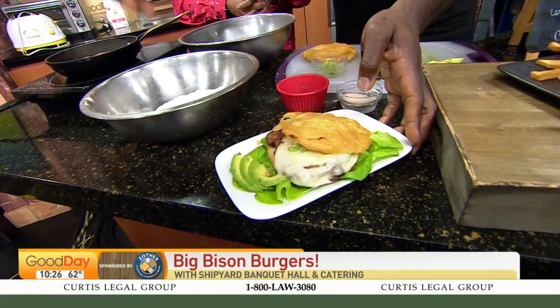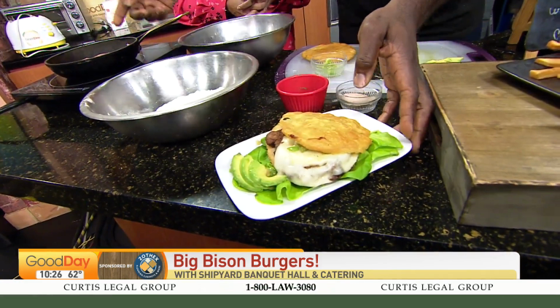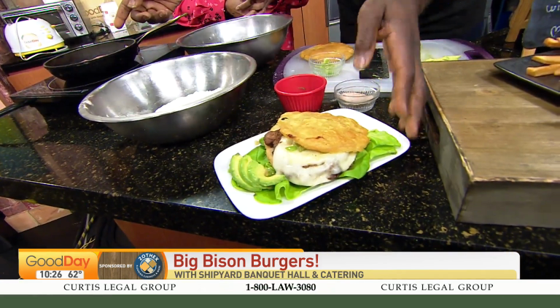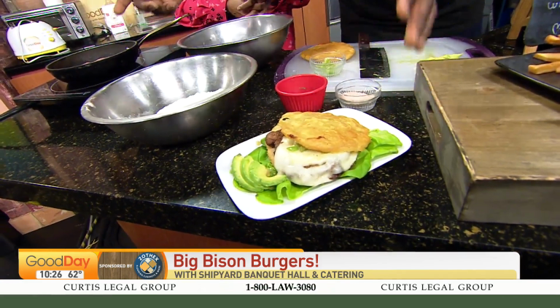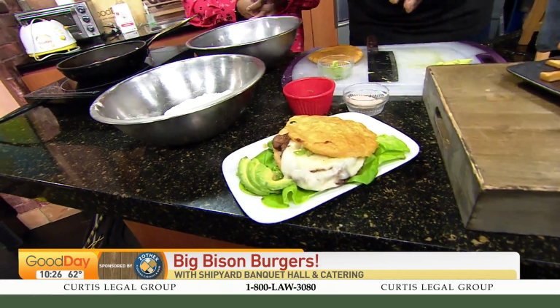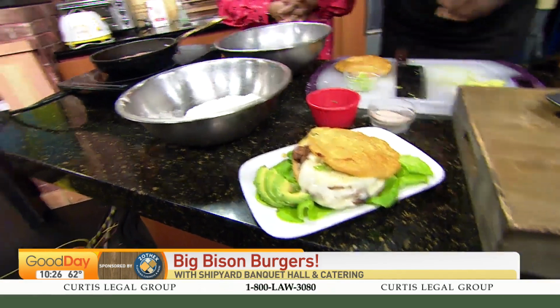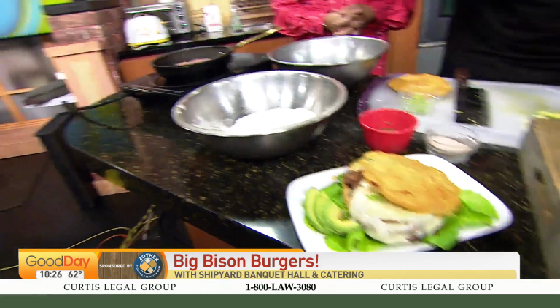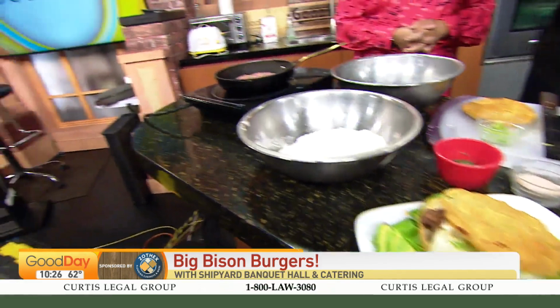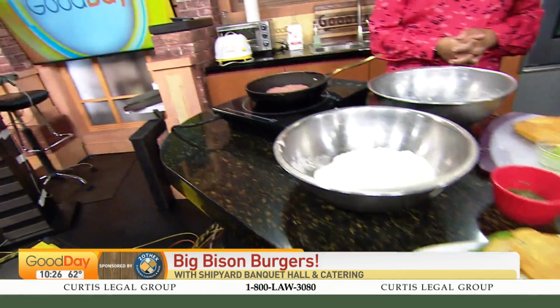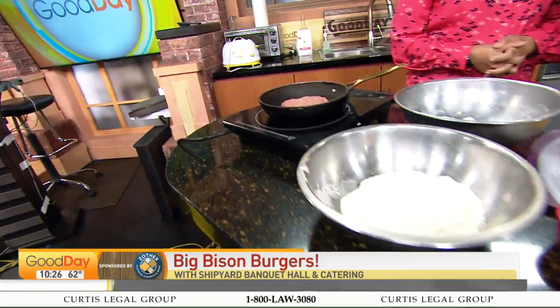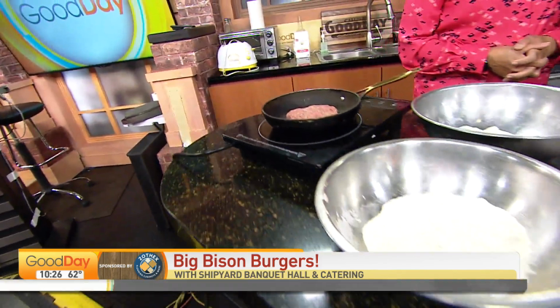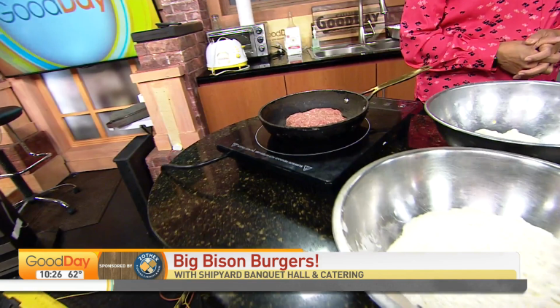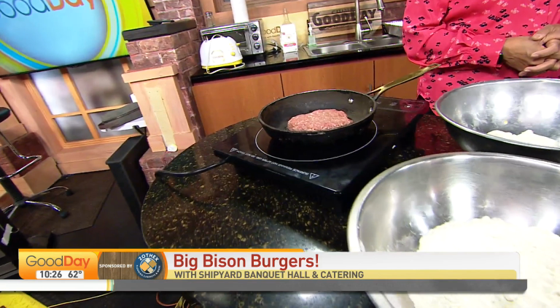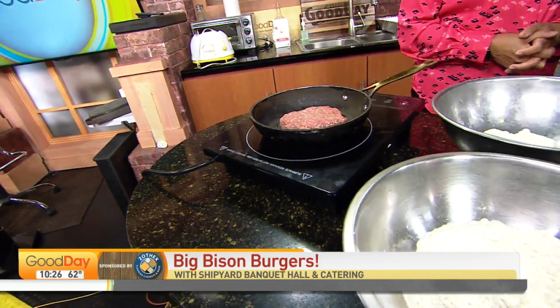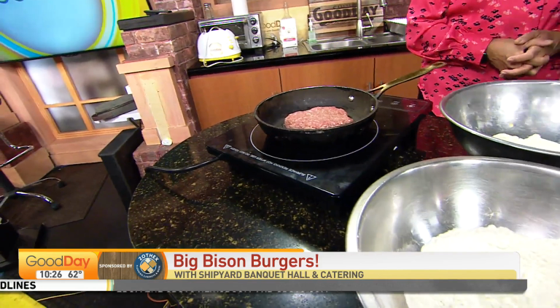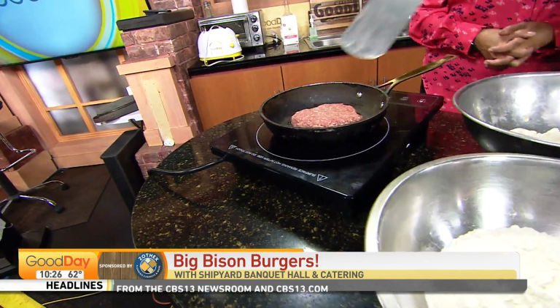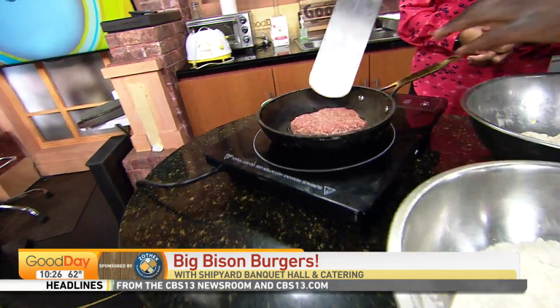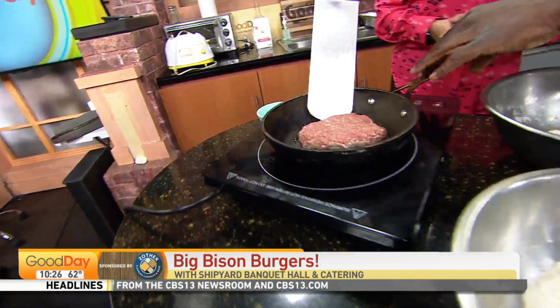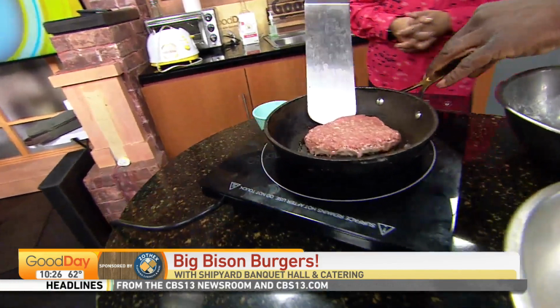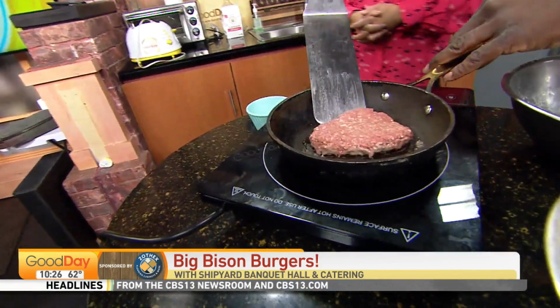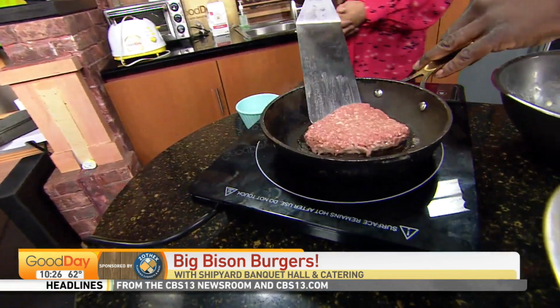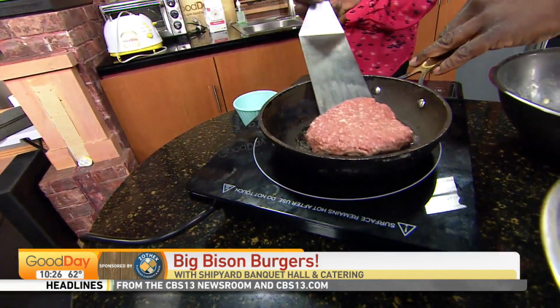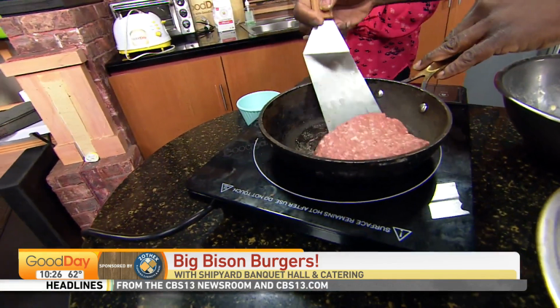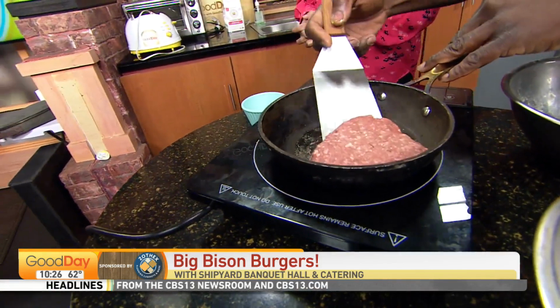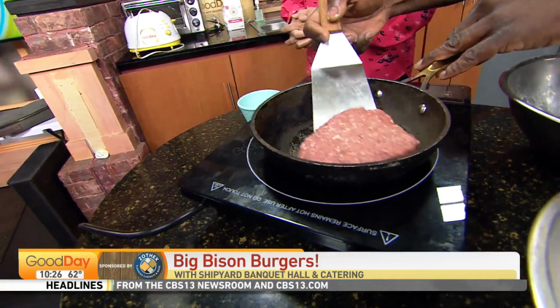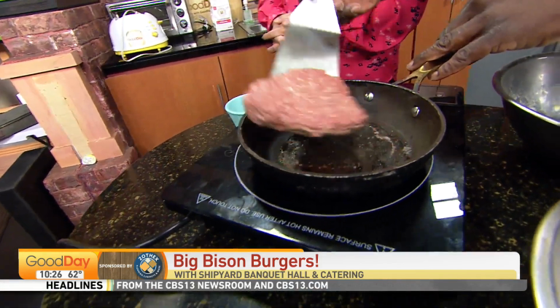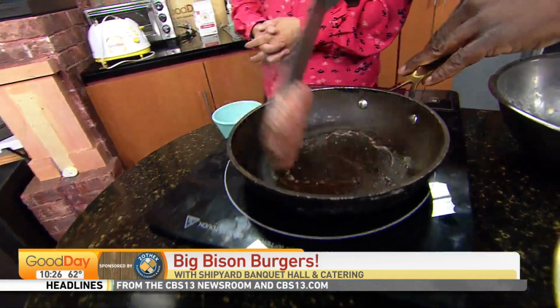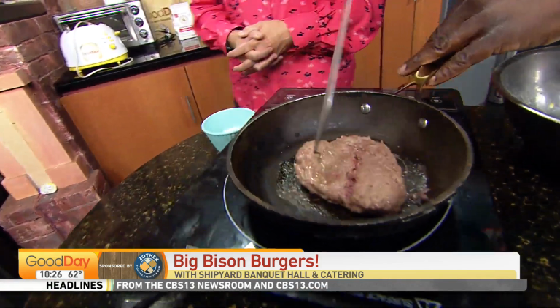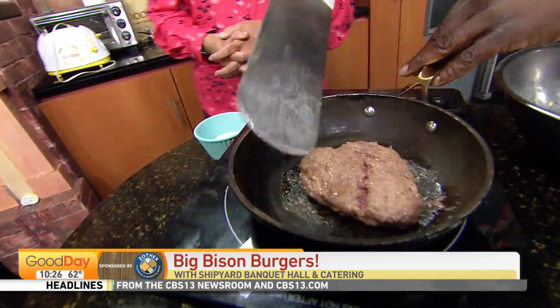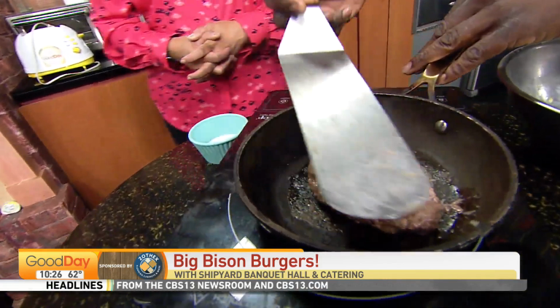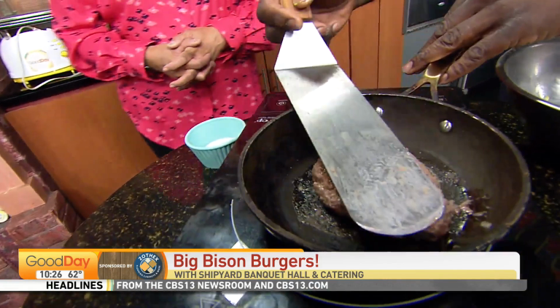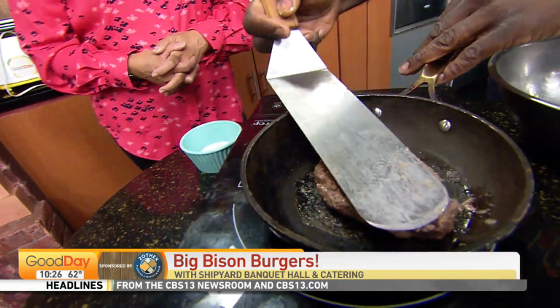We have one sizzling over here — he's getting there. I love what your challenge is here.